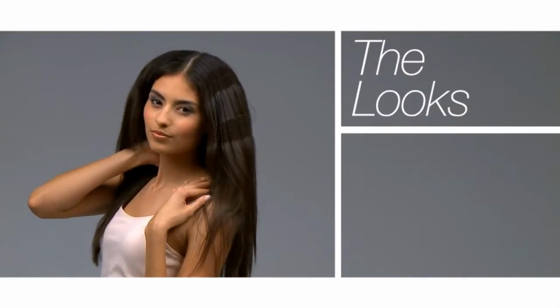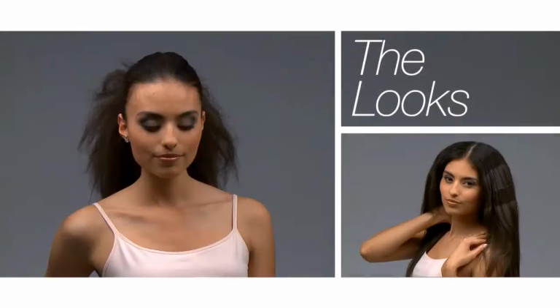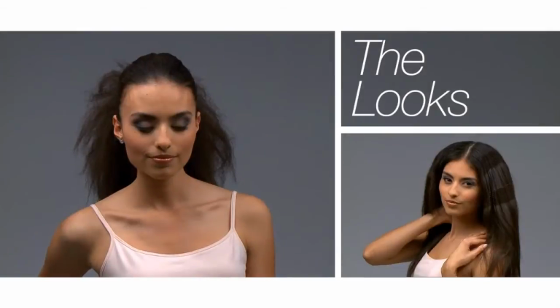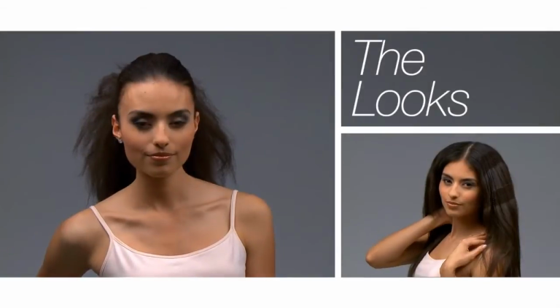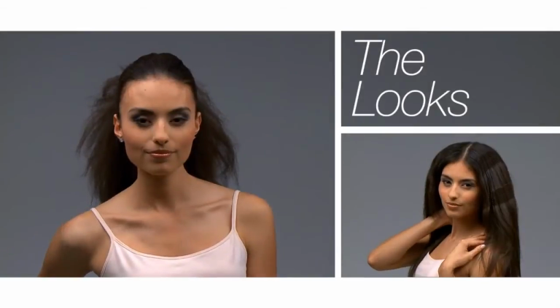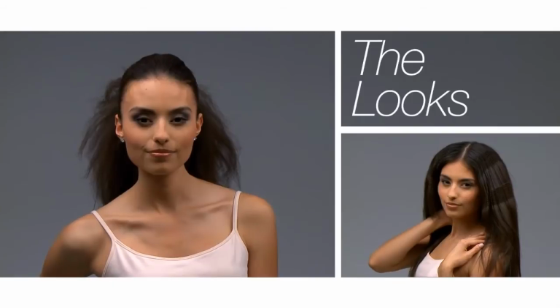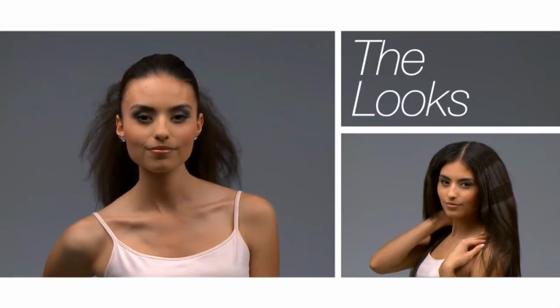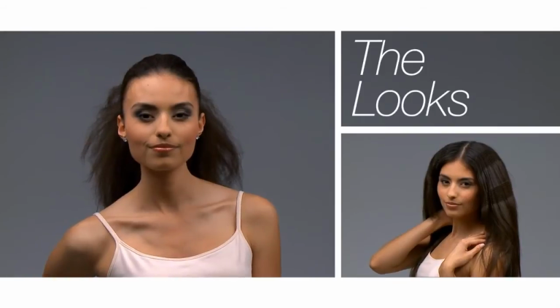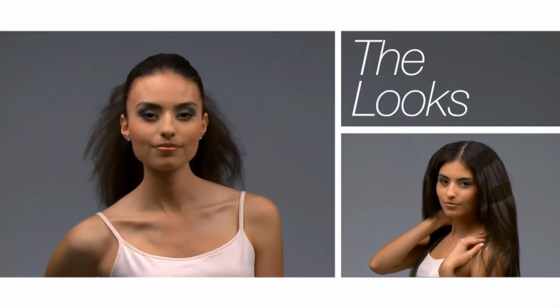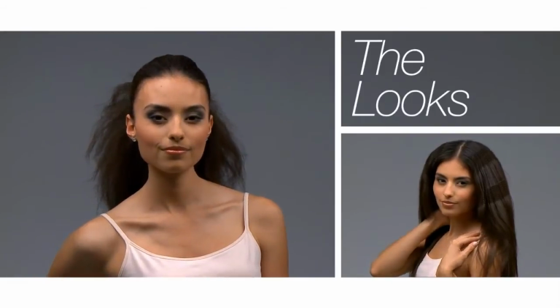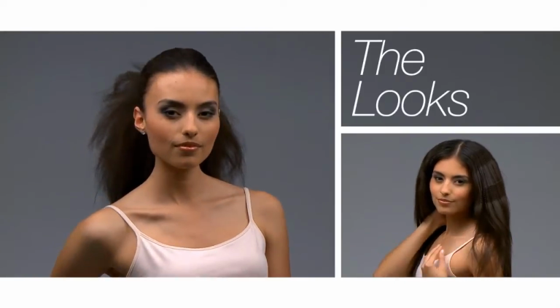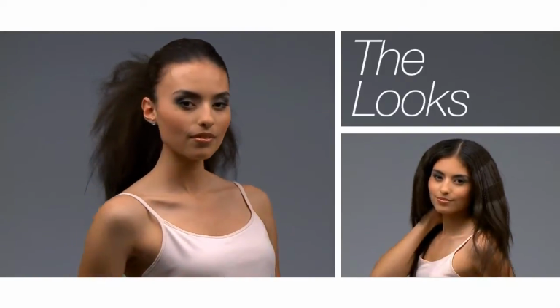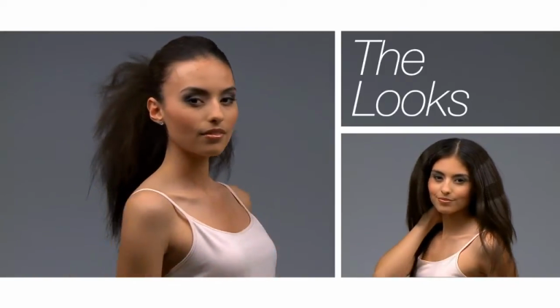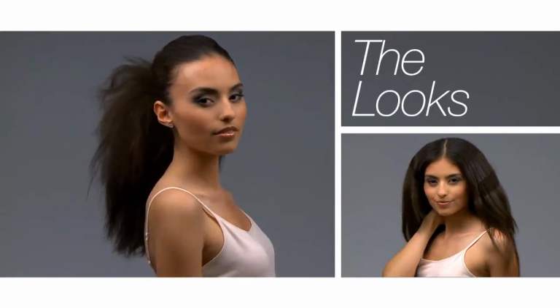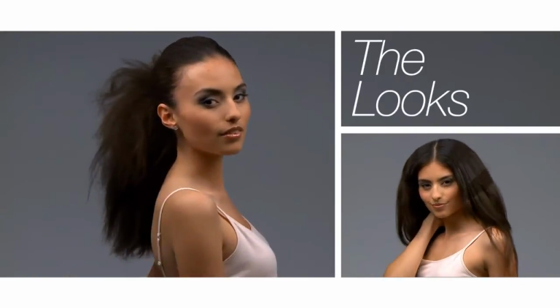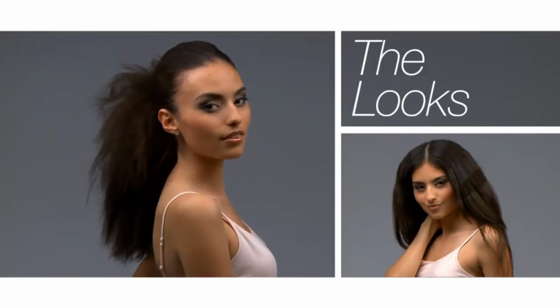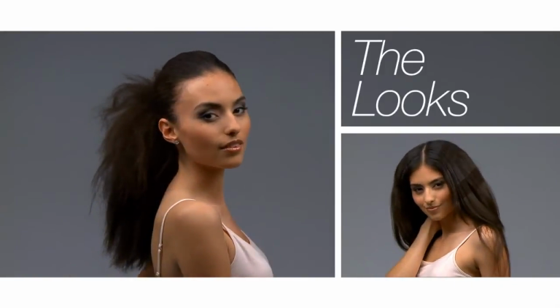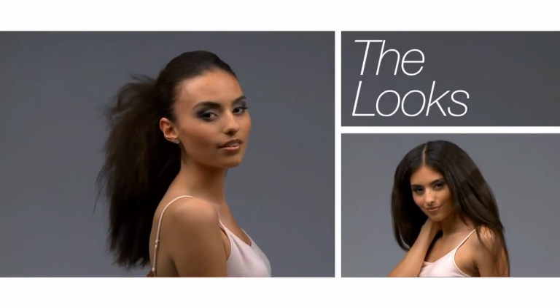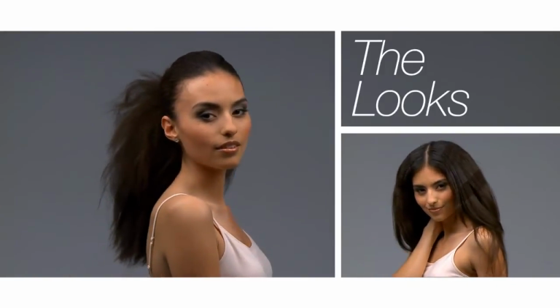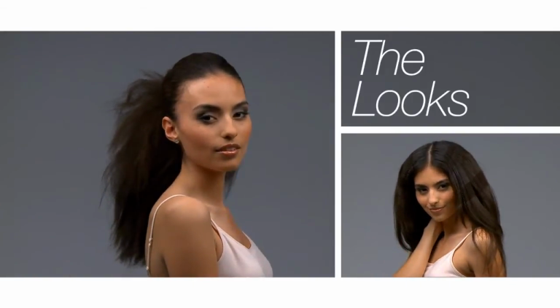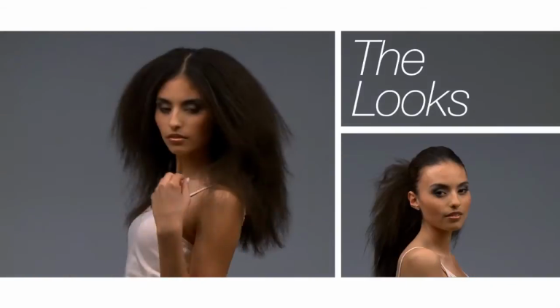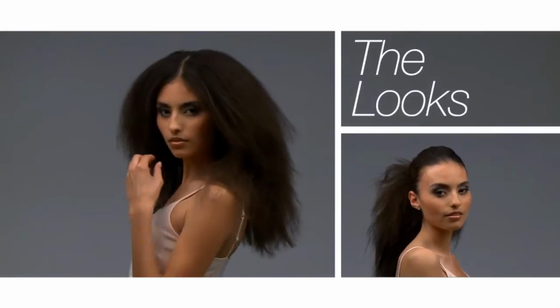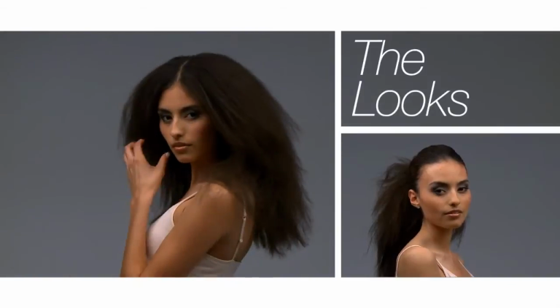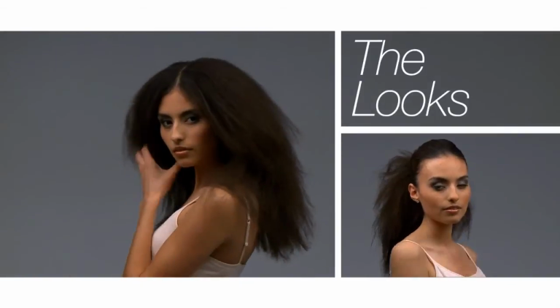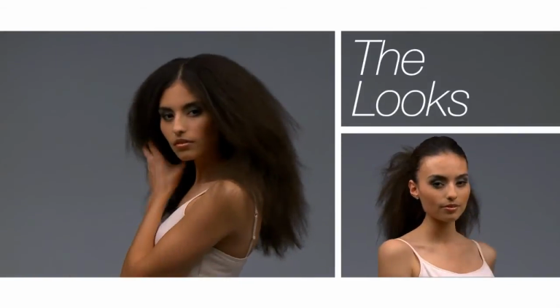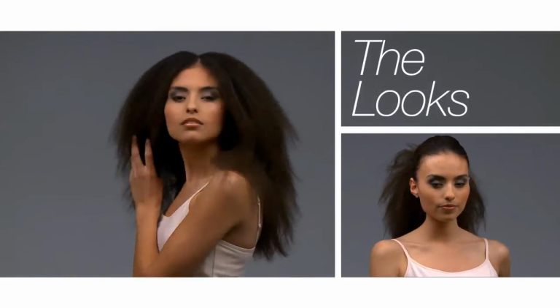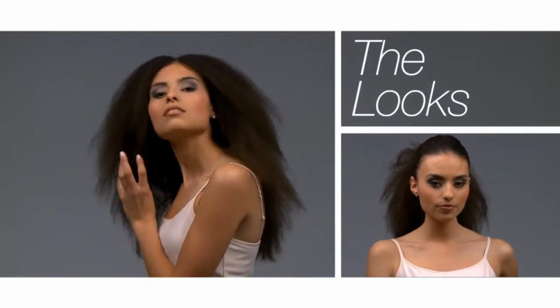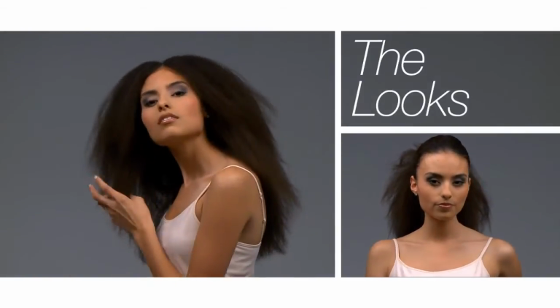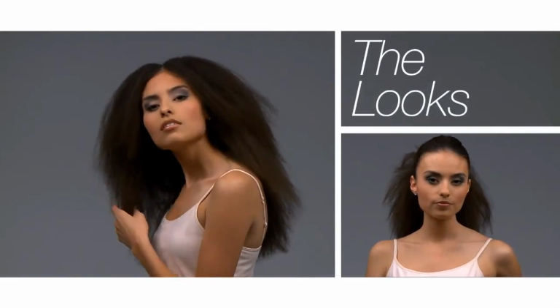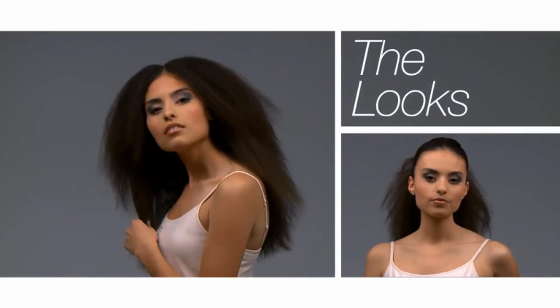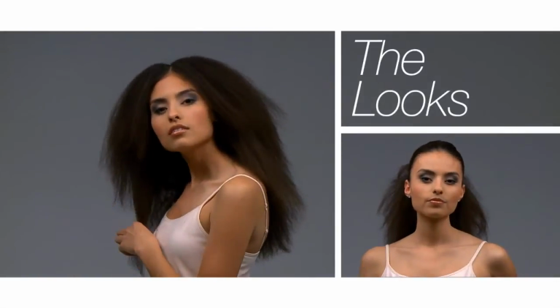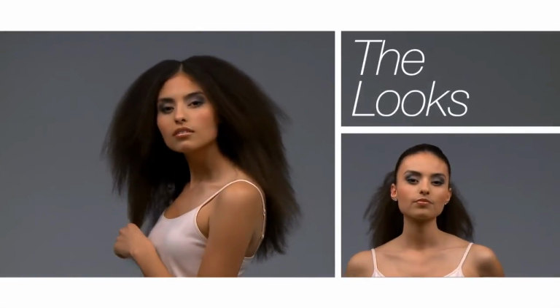To get different looks, crimp the crown and pull through a ponytail, or crimp the whole head and create fun braids.